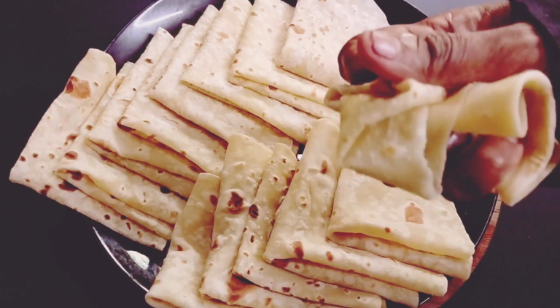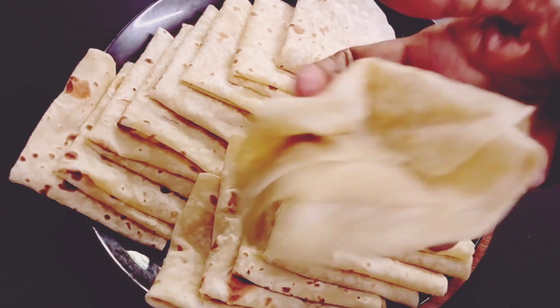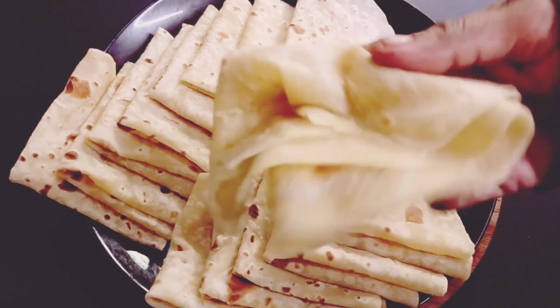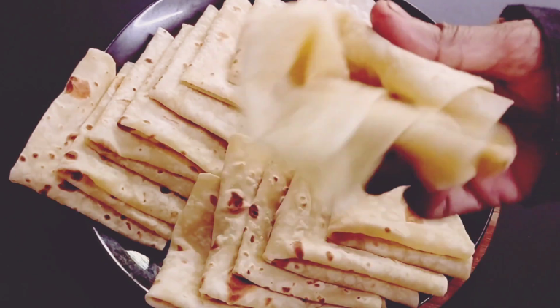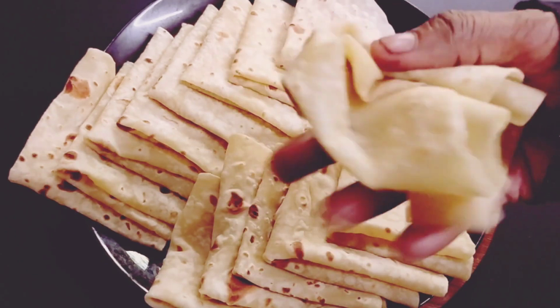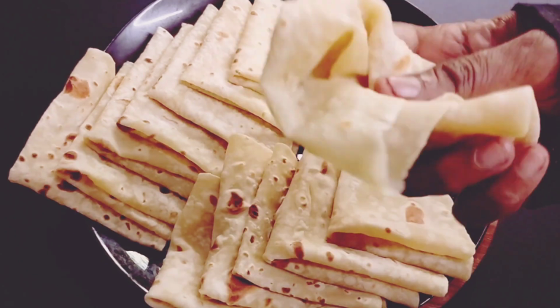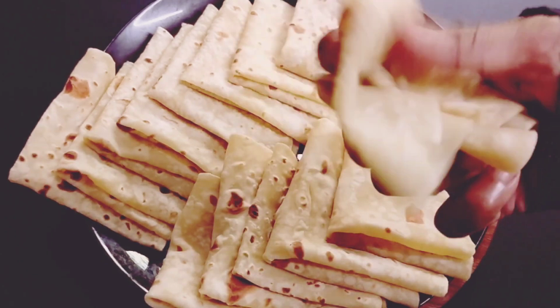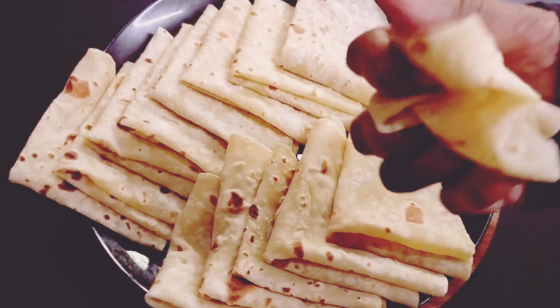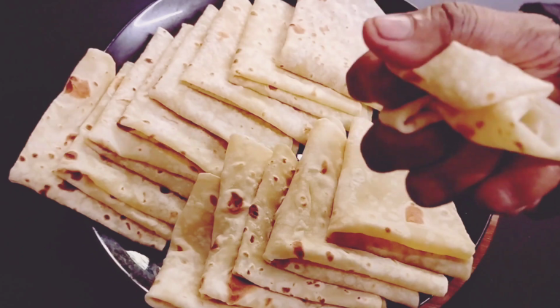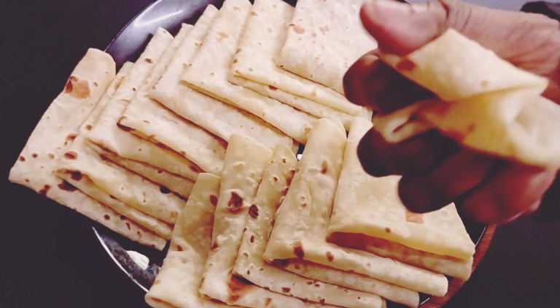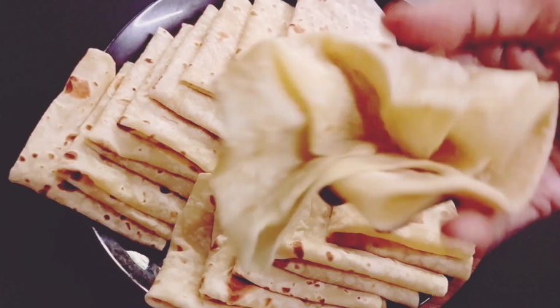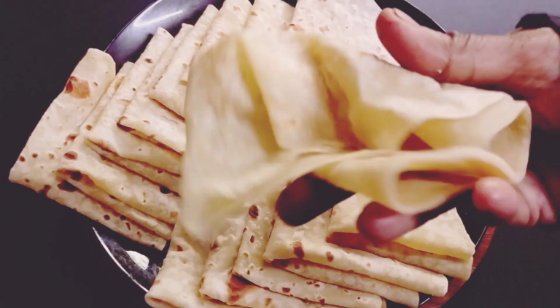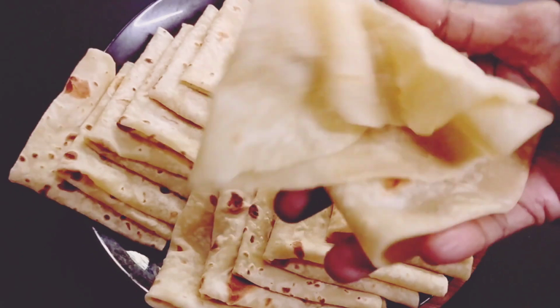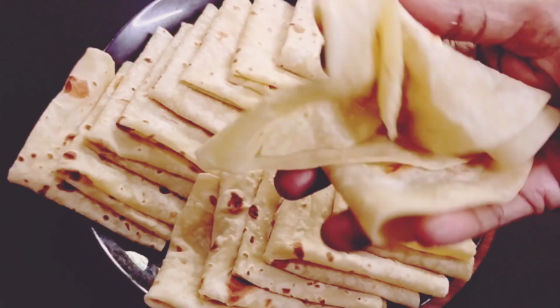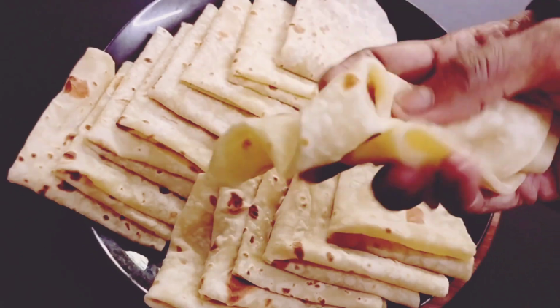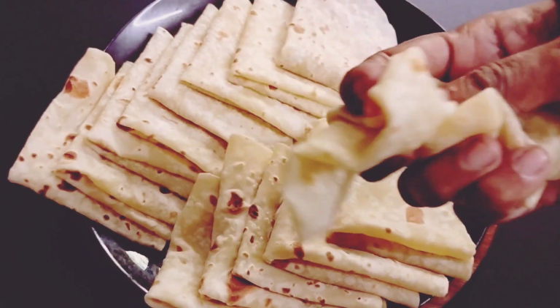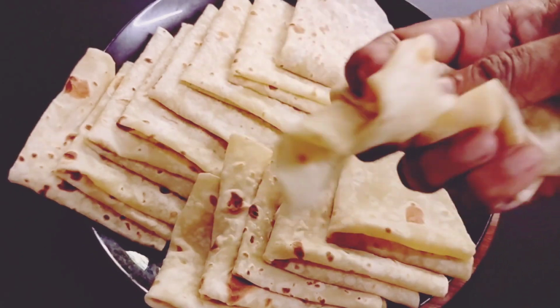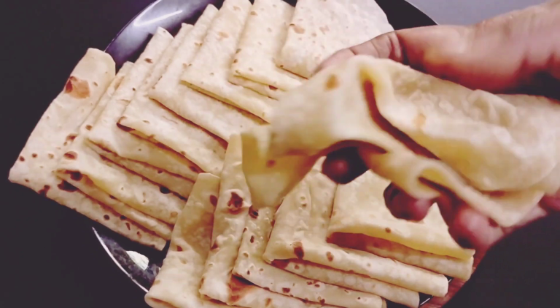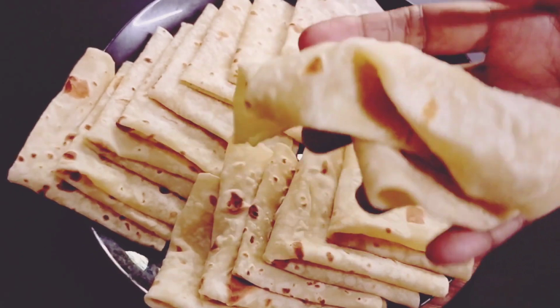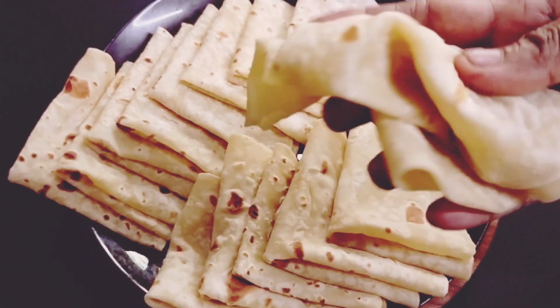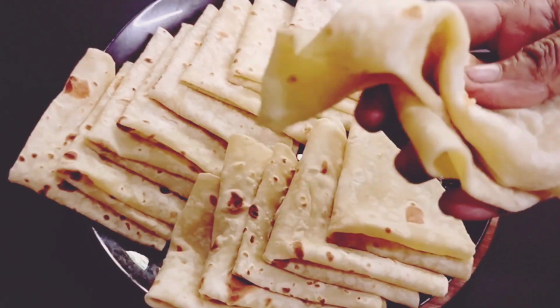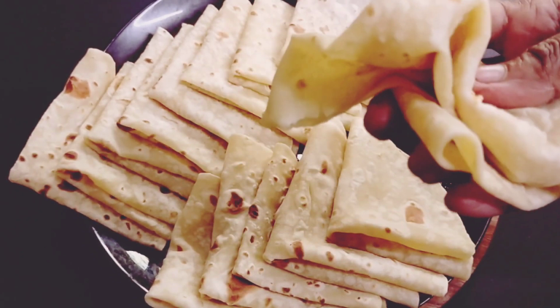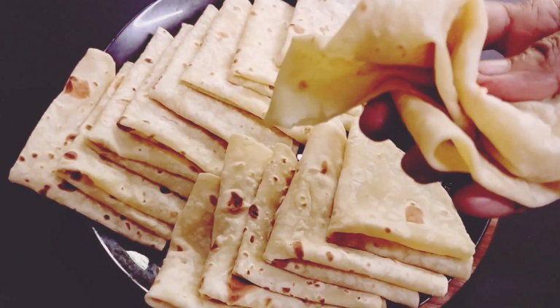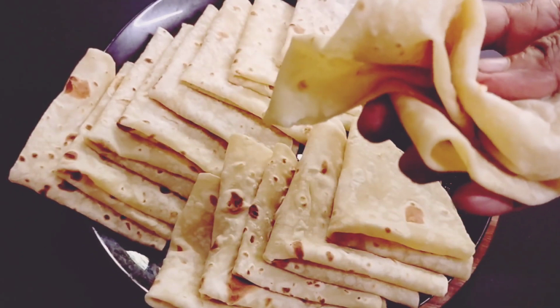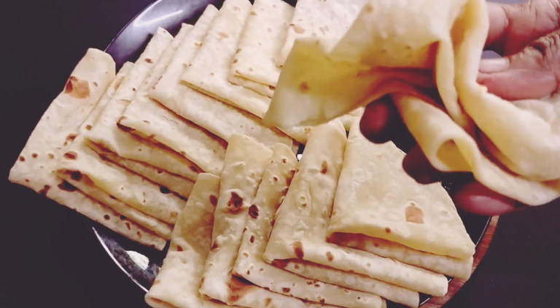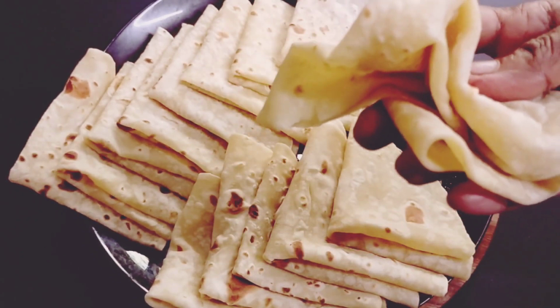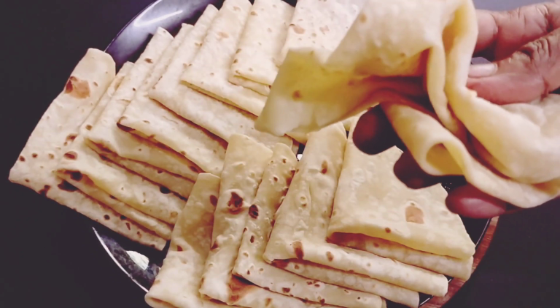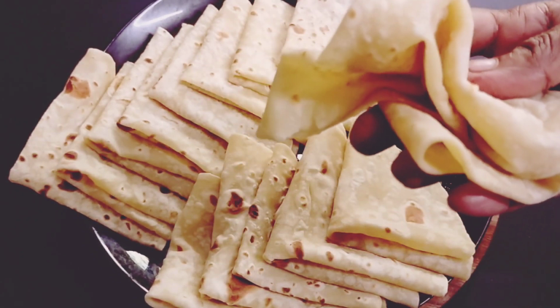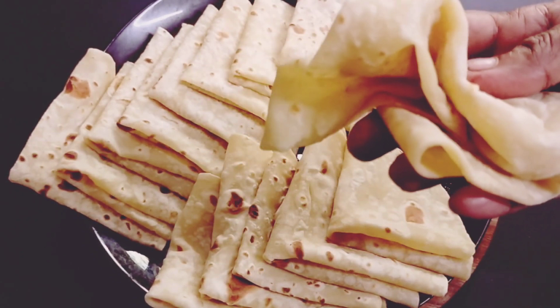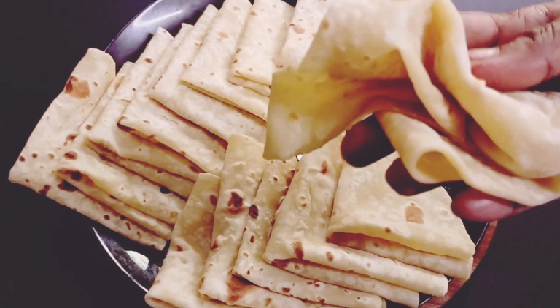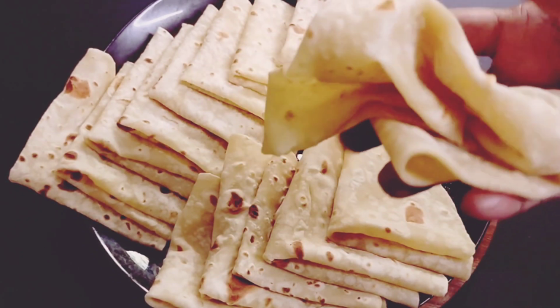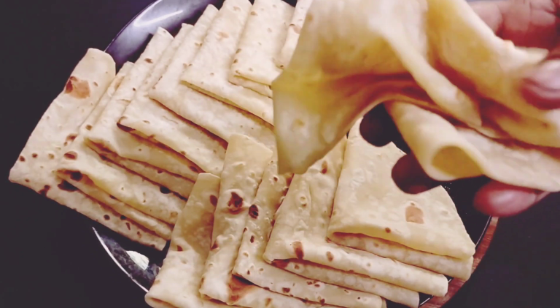It's very soft. You can taste it. This recipe is for a good taste. This recipe is for the food to drink.